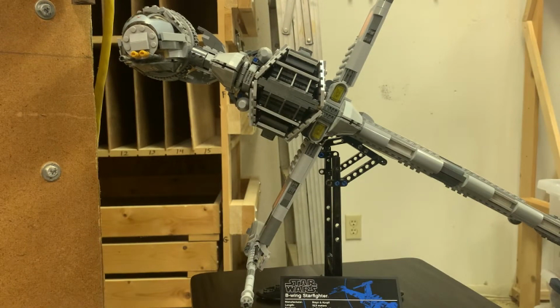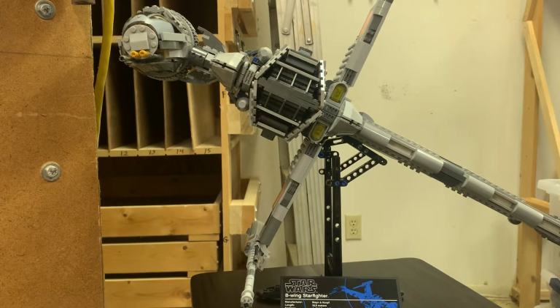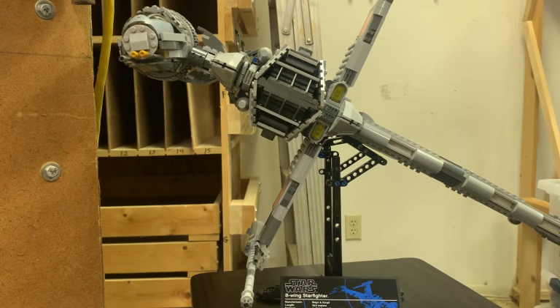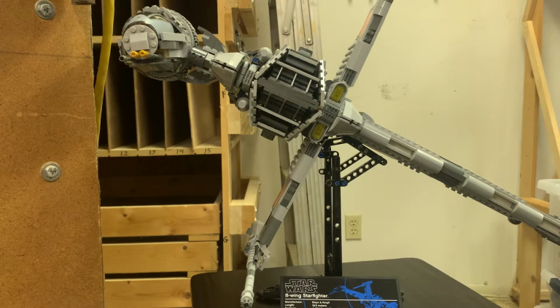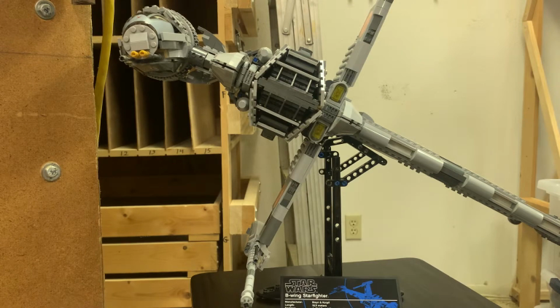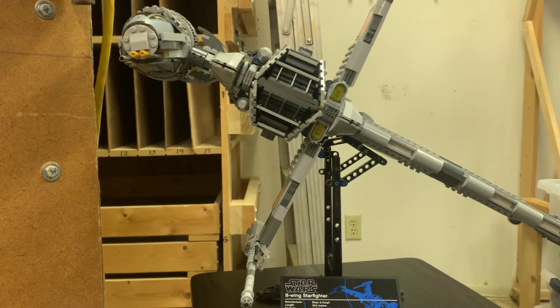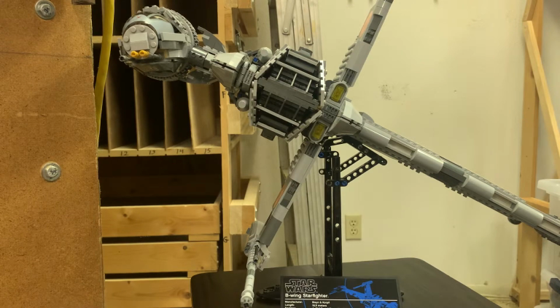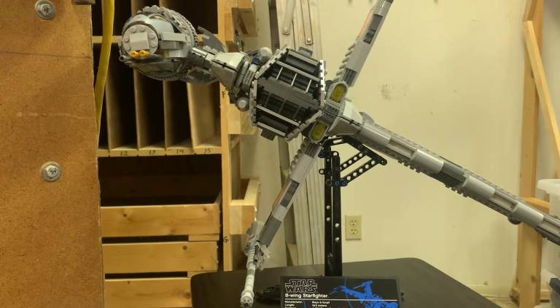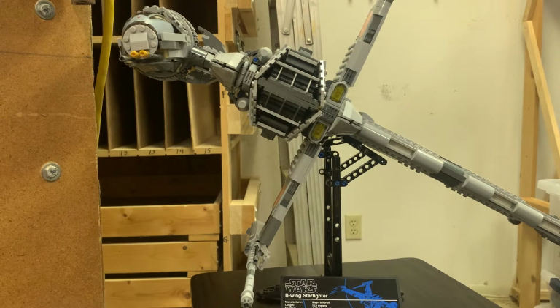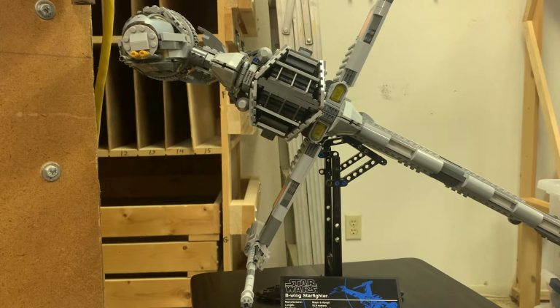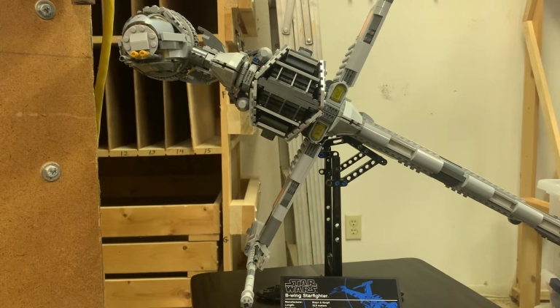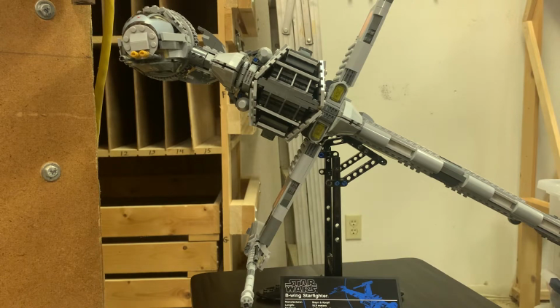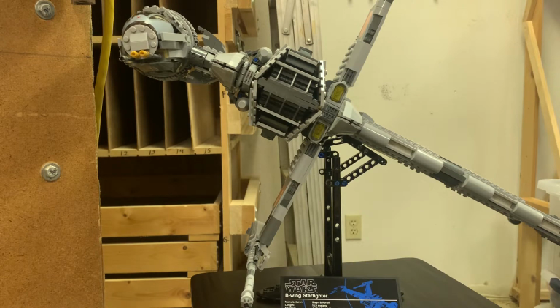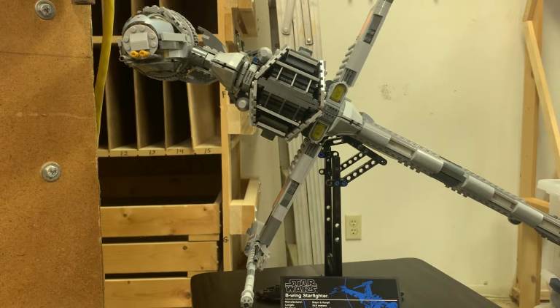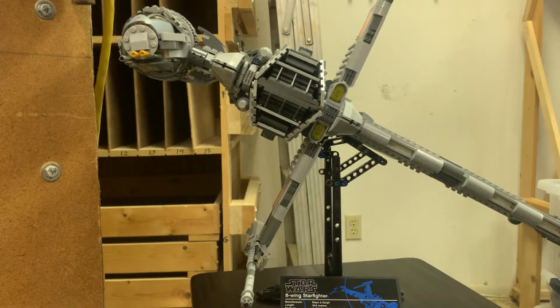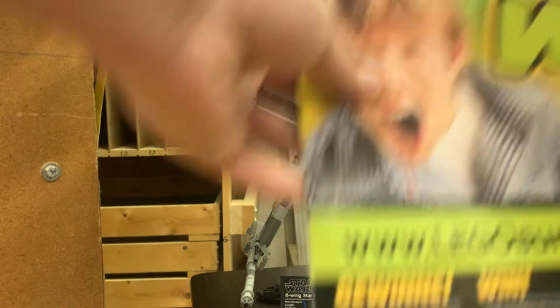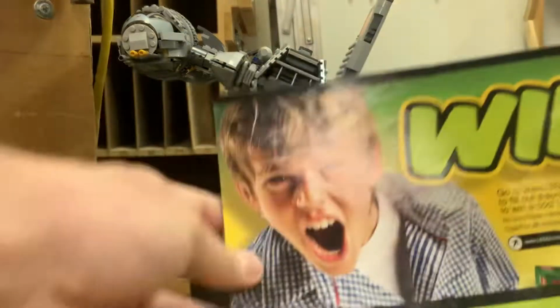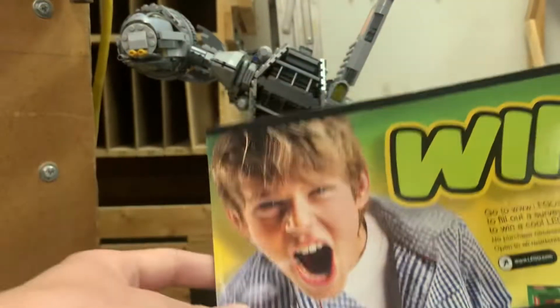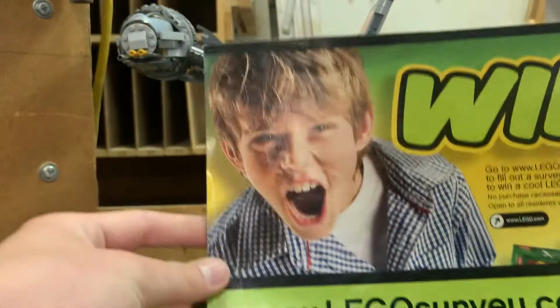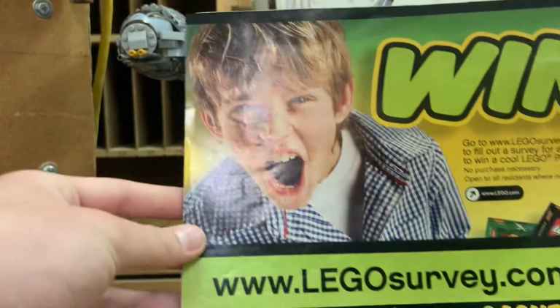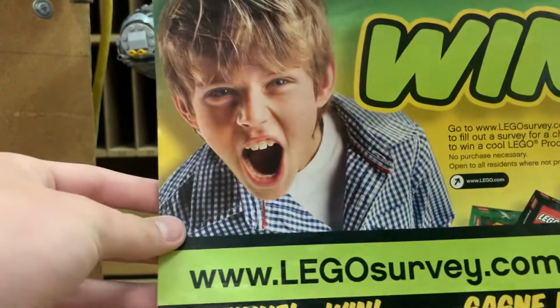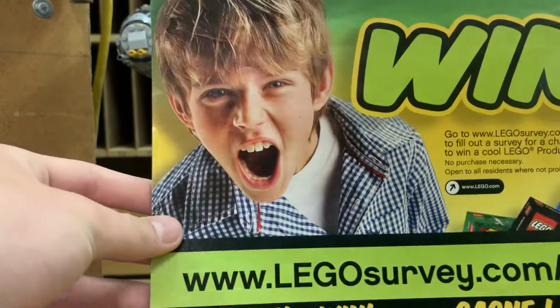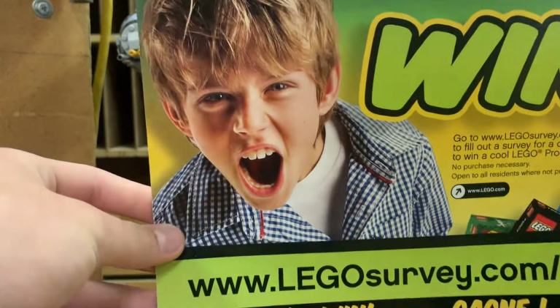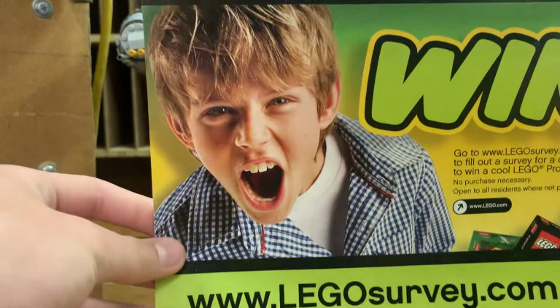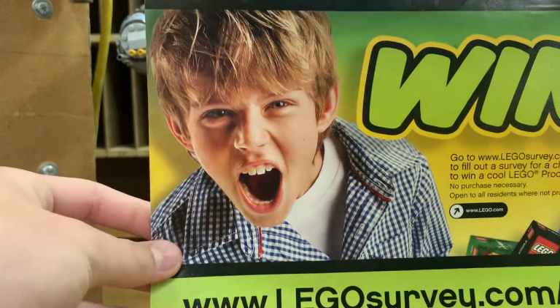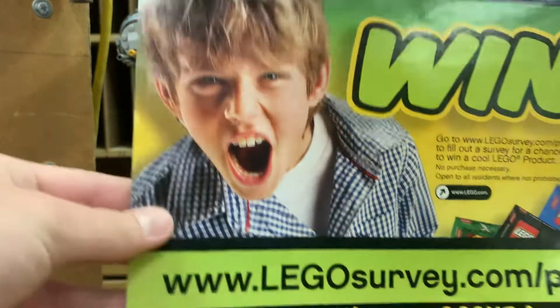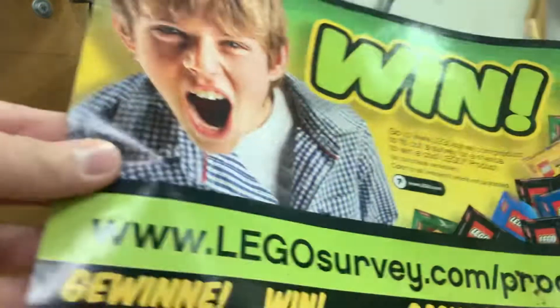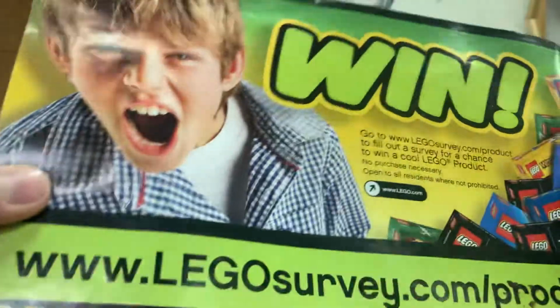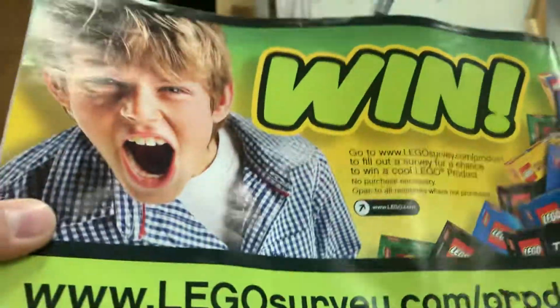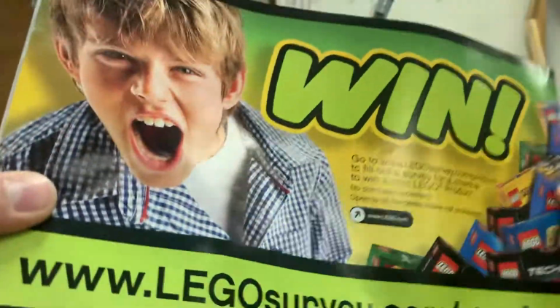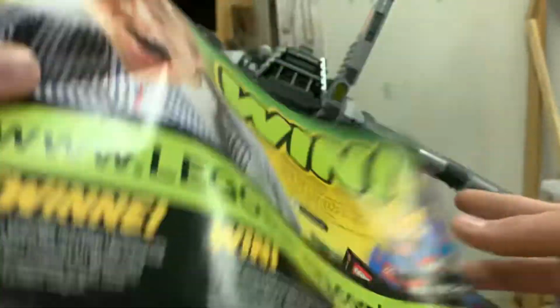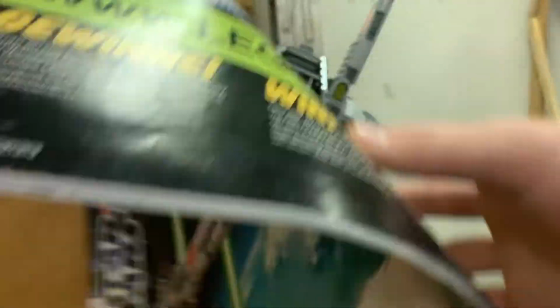The official set doesn't come with any figures. Oh hey, look at that — that's a classic. The Wynn Kid.